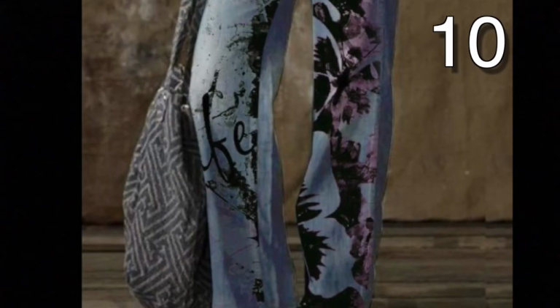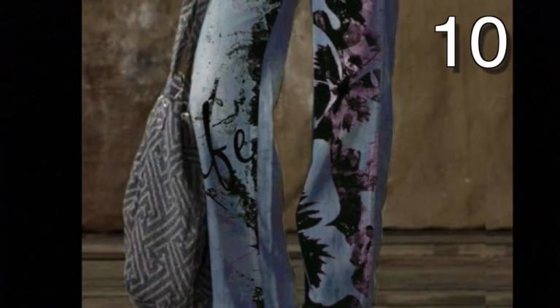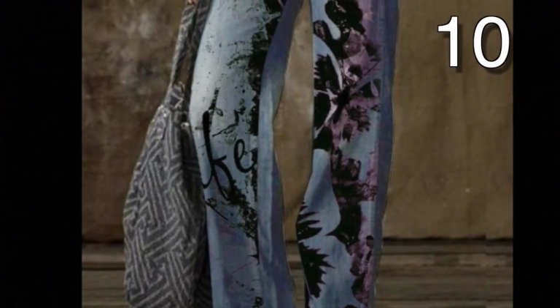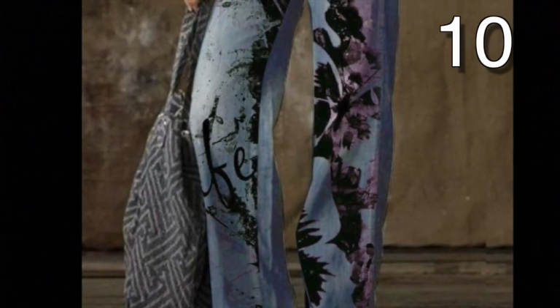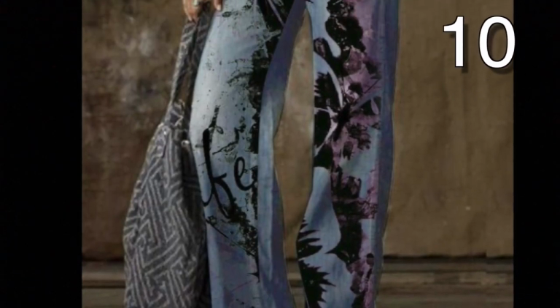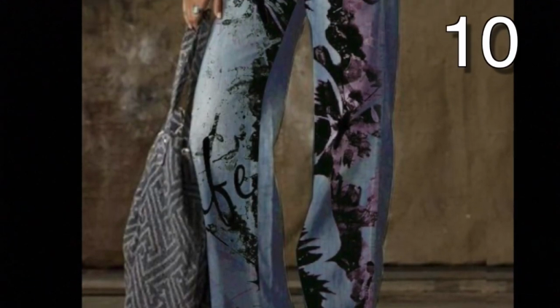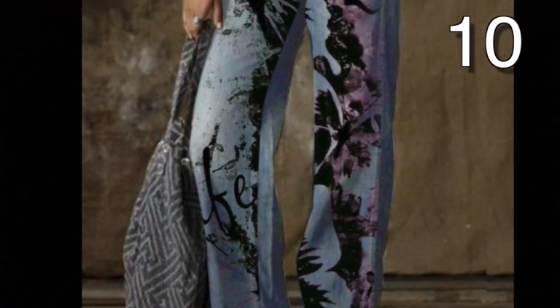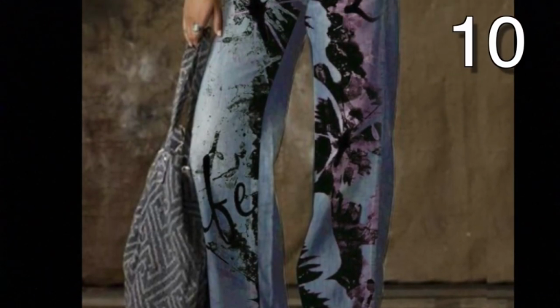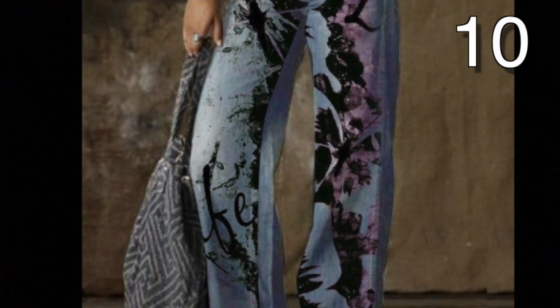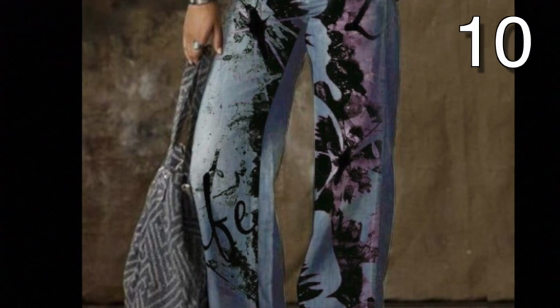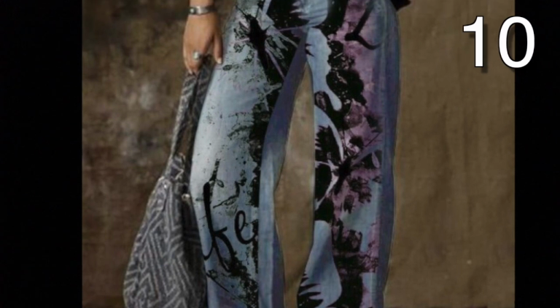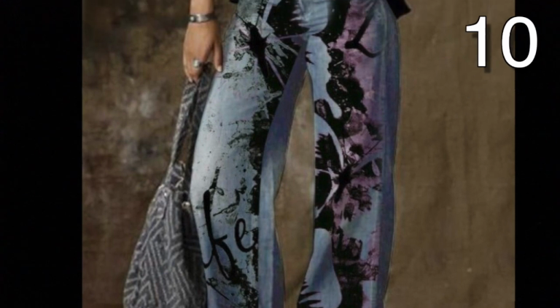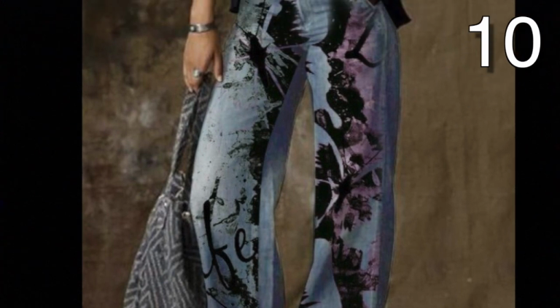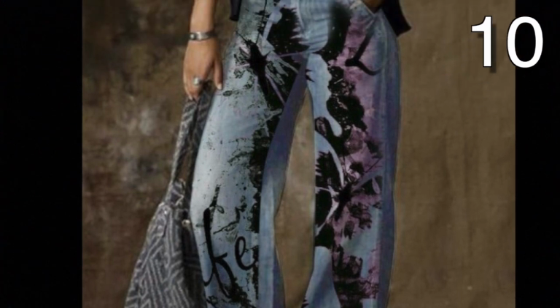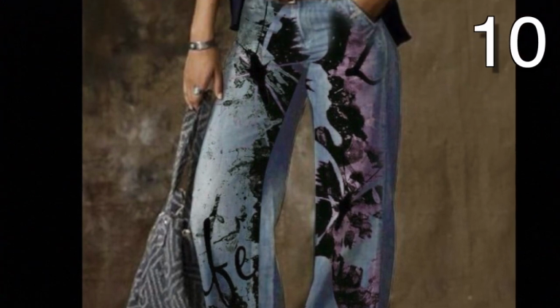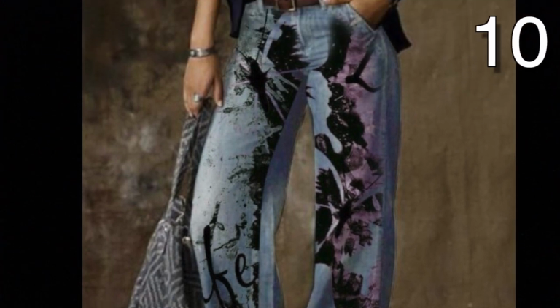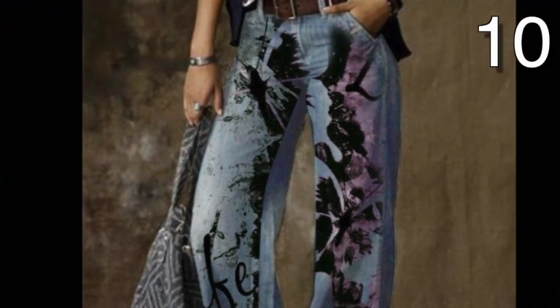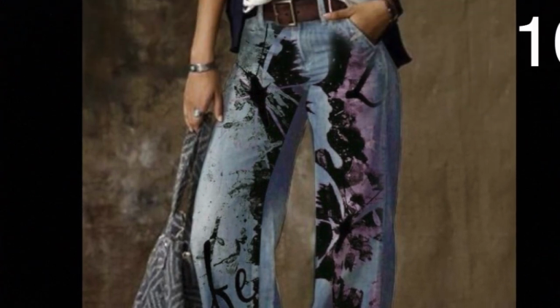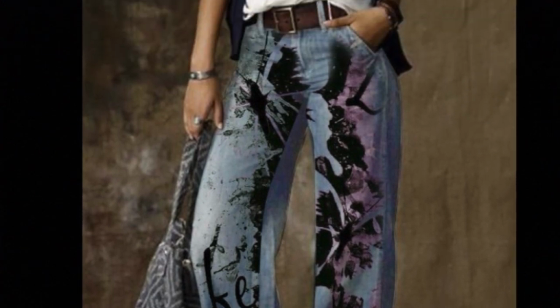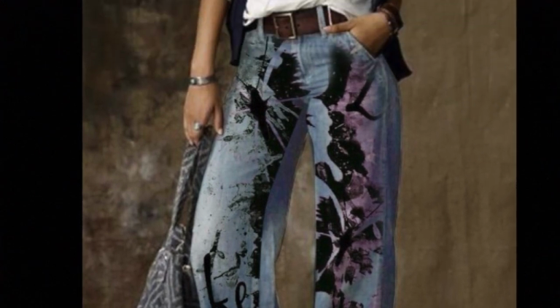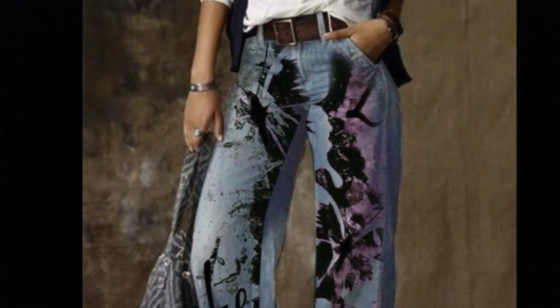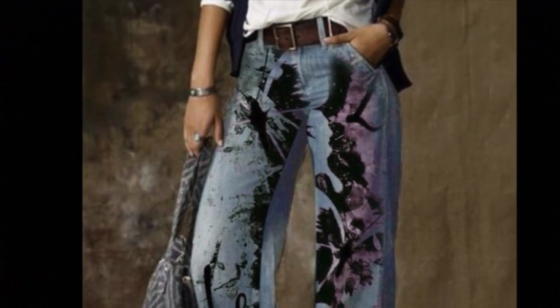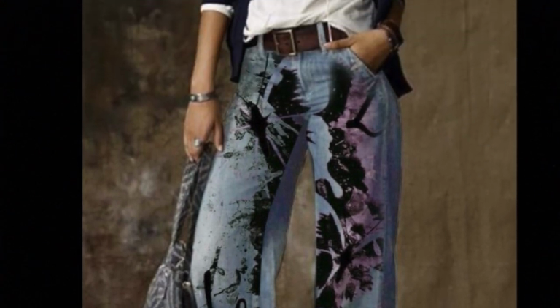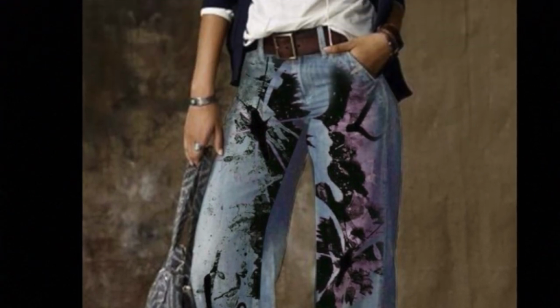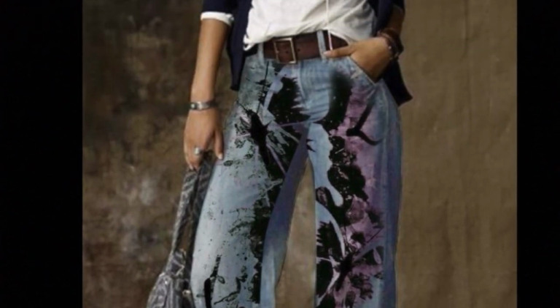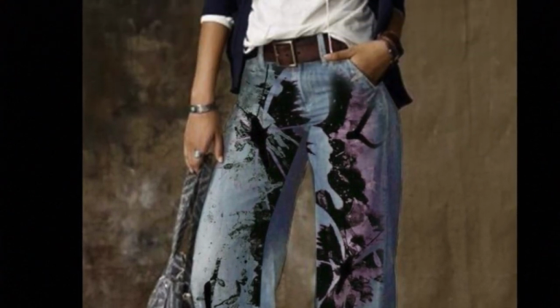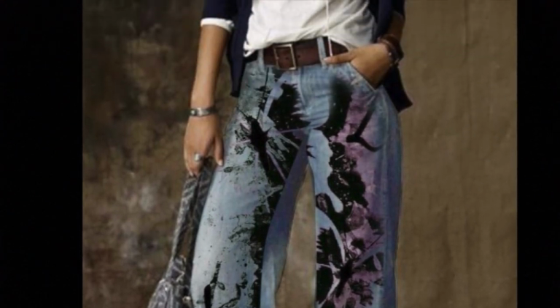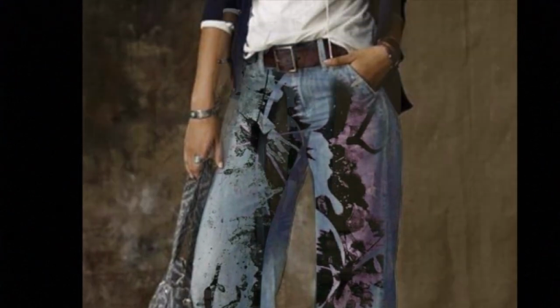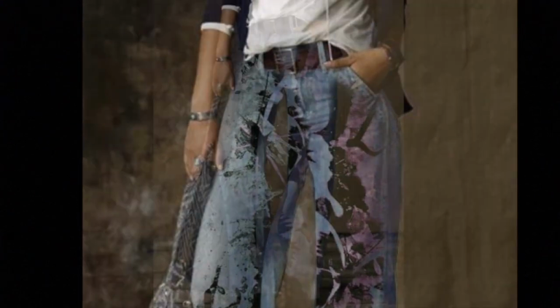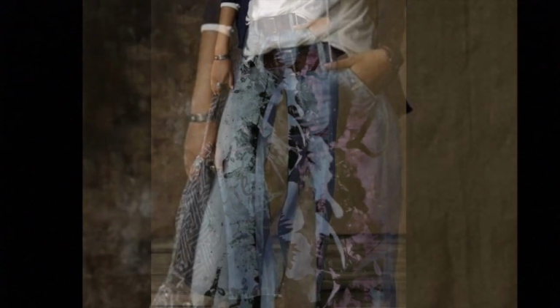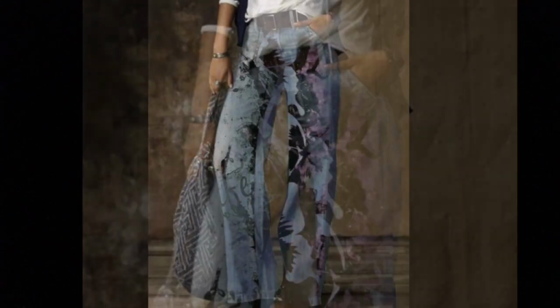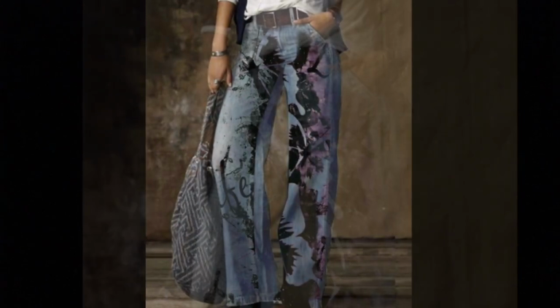These pants are made just the same as the other ones I spoke of earlier in the video using an iron on transfer.